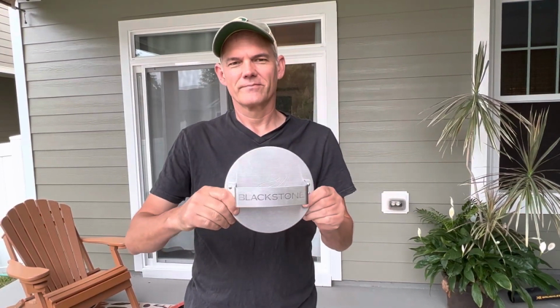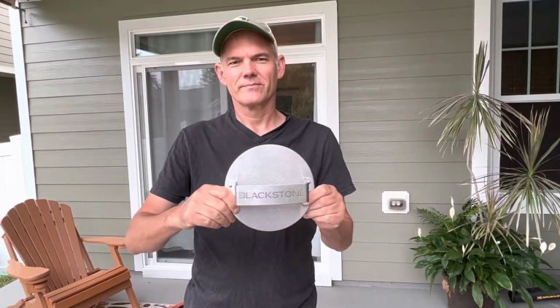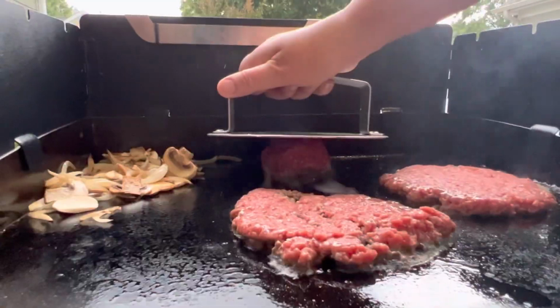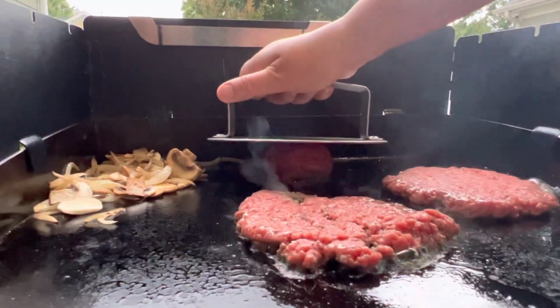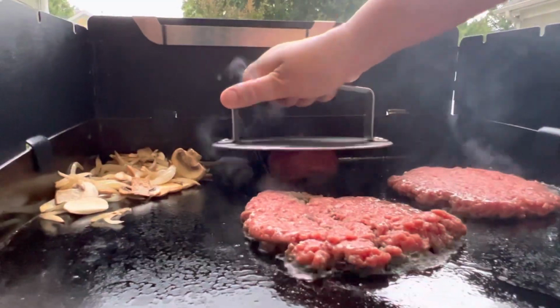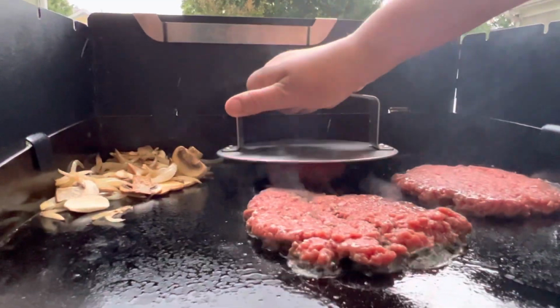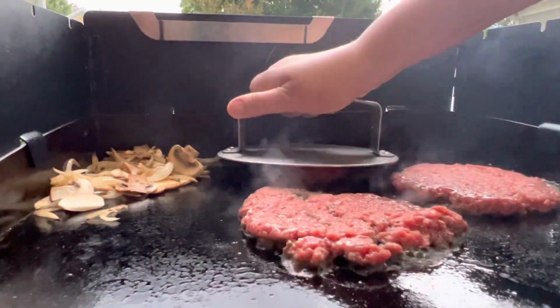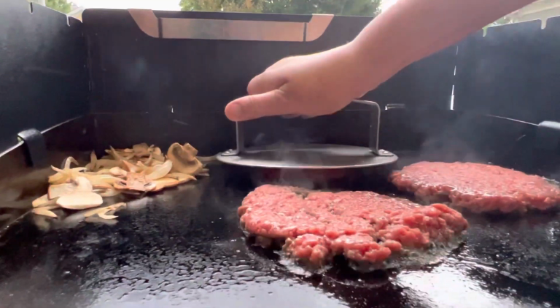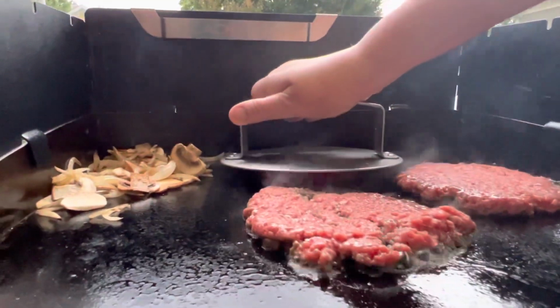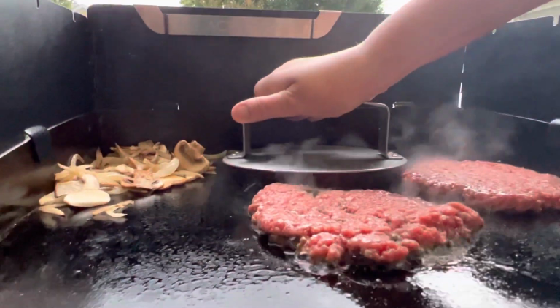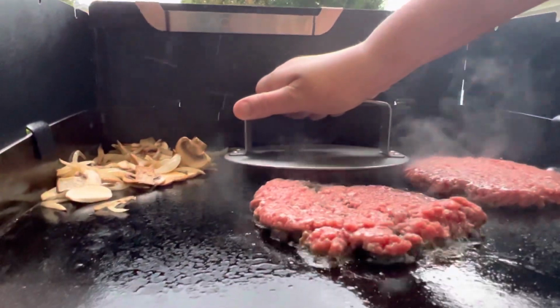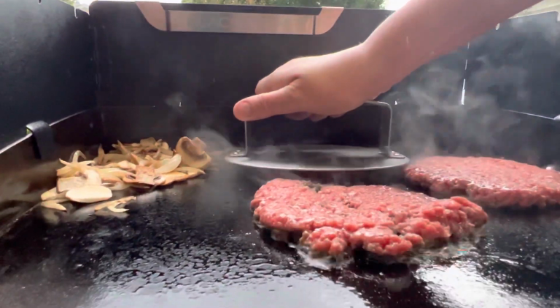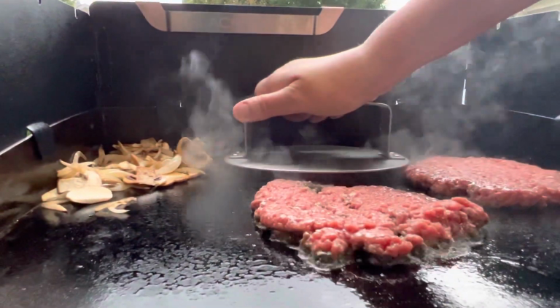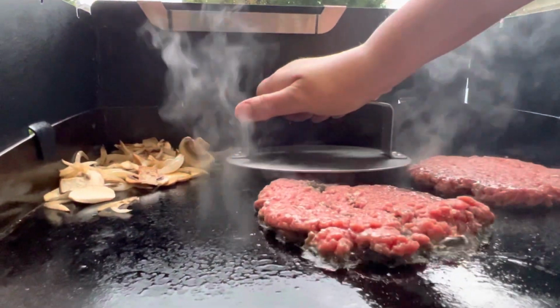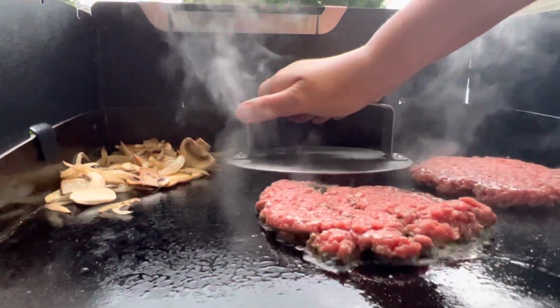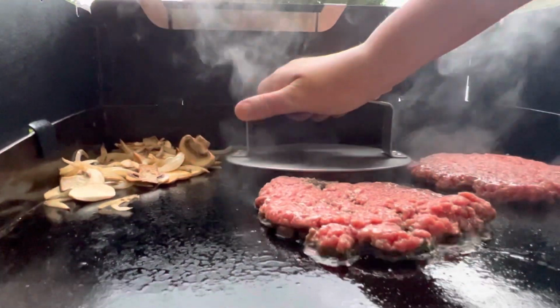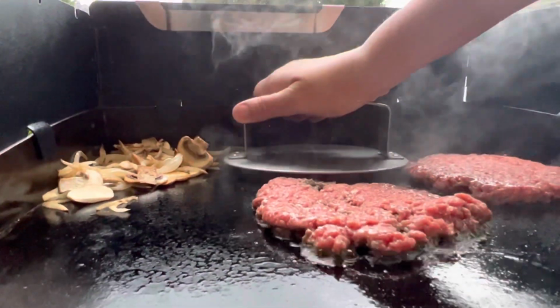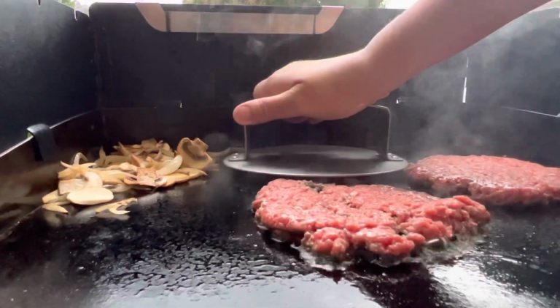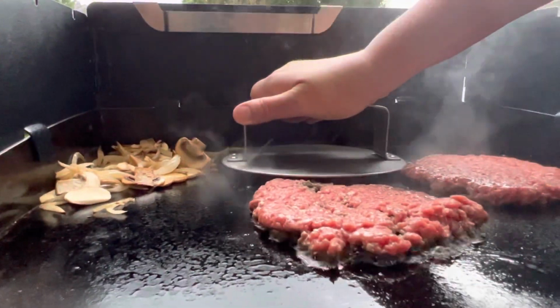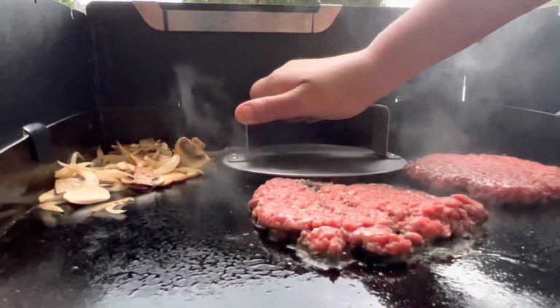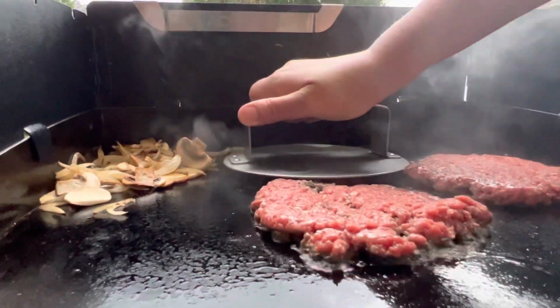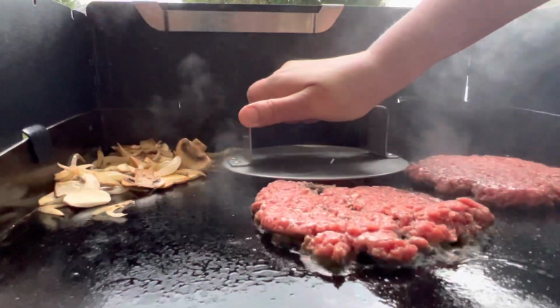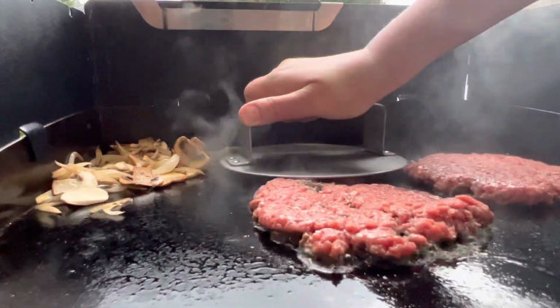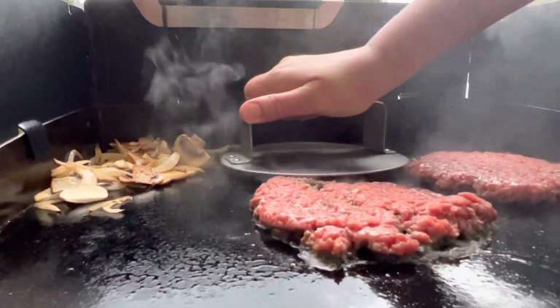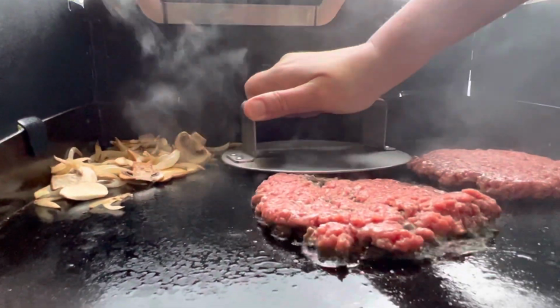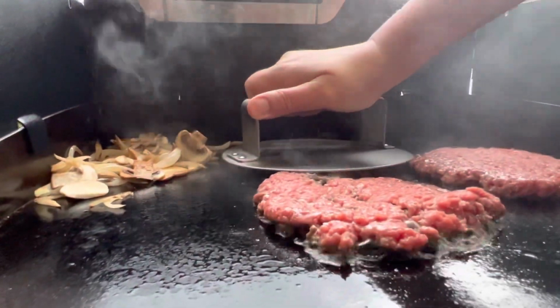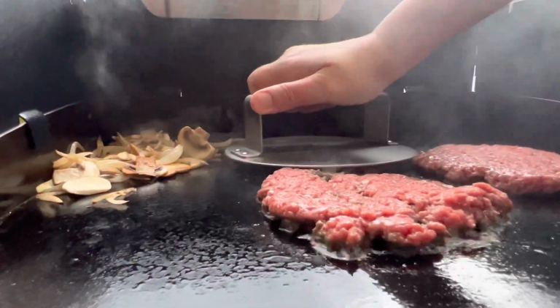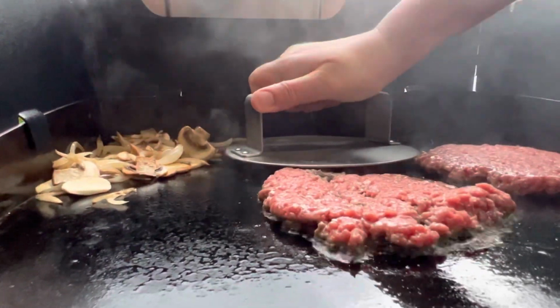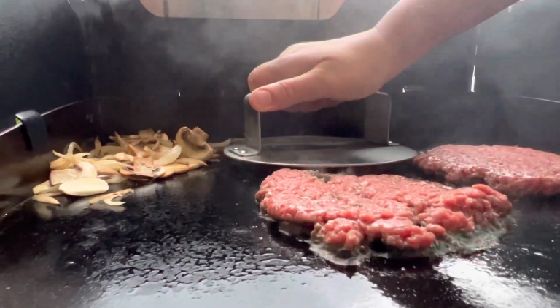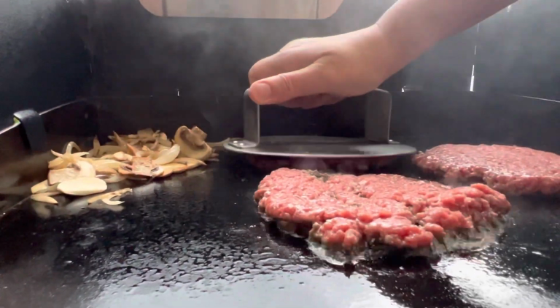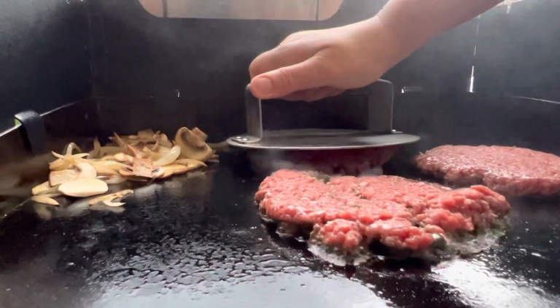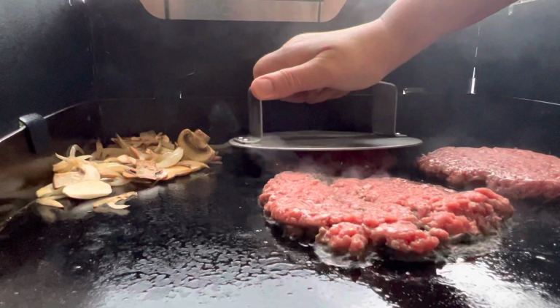It also has a press for making smash burgers, and we think it would also be great for quesadillas or panini.